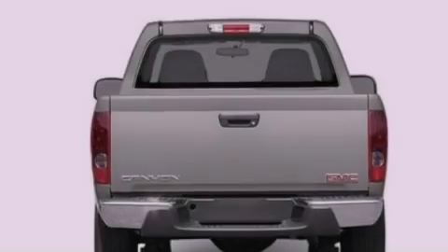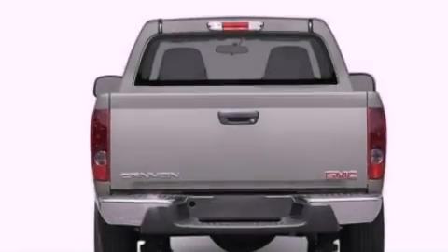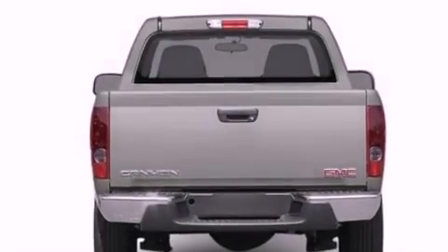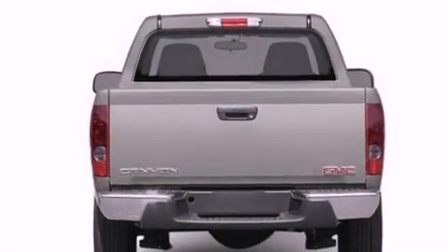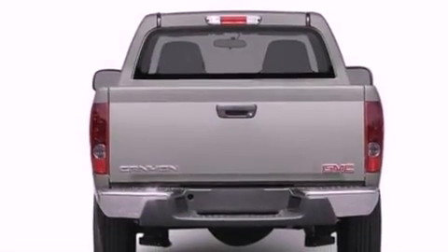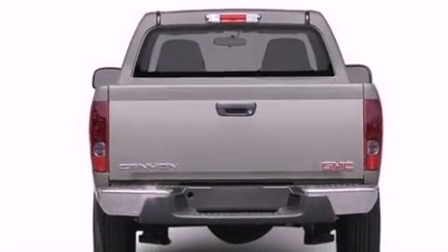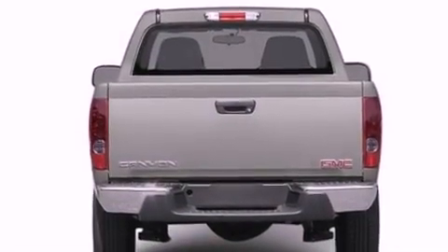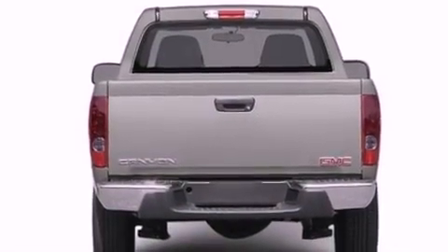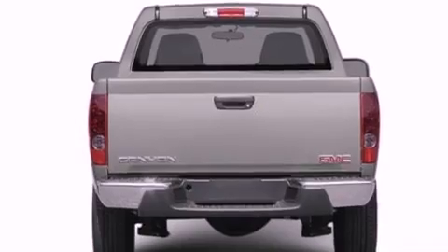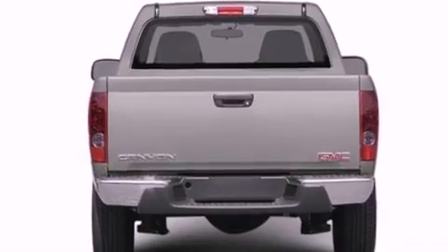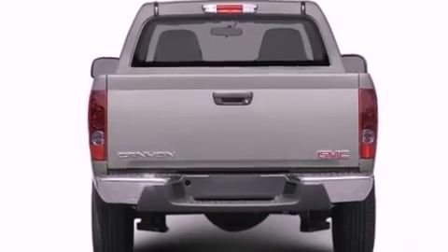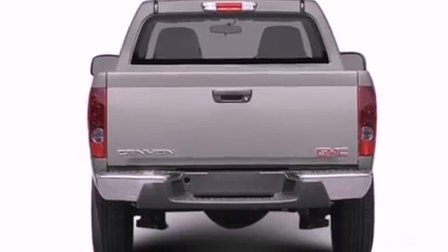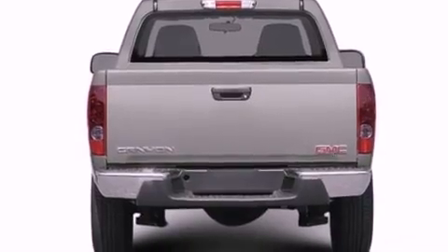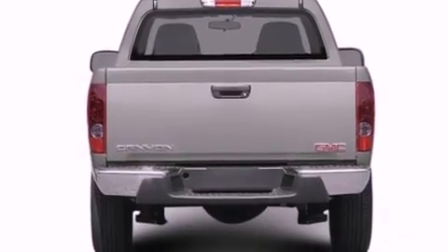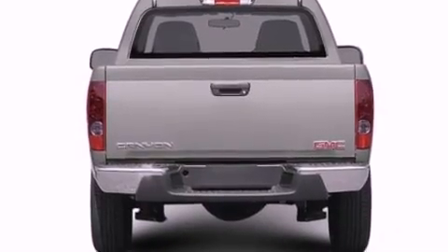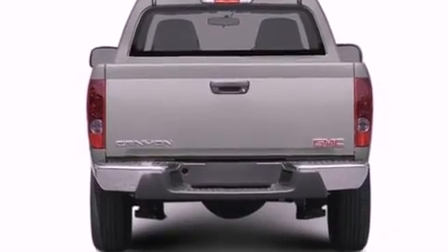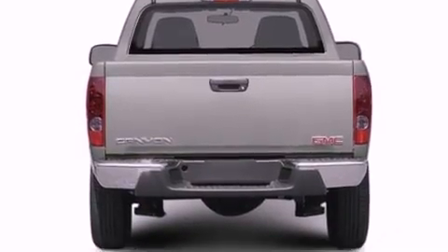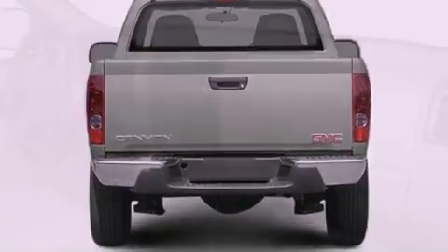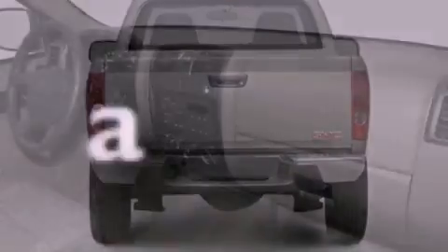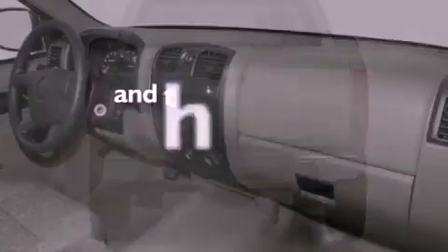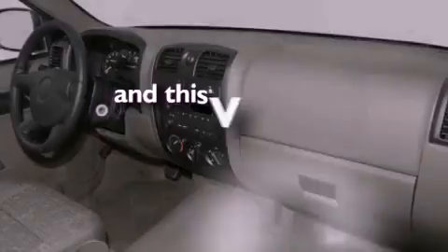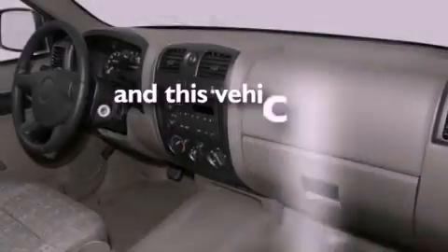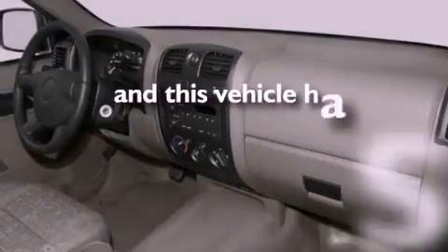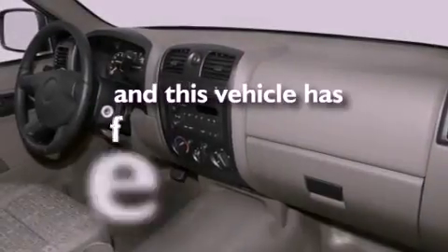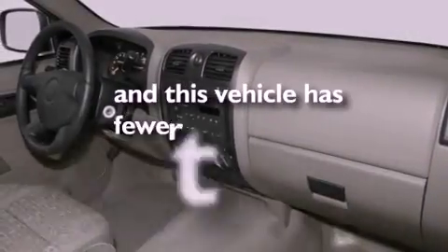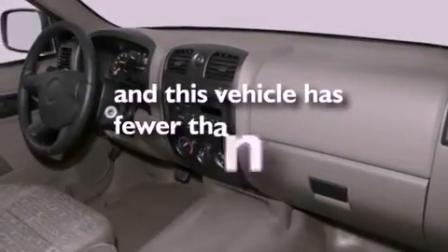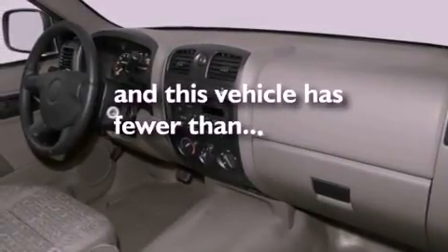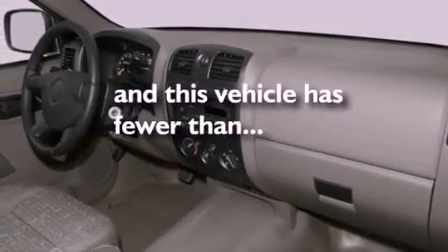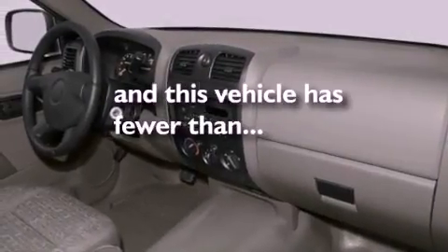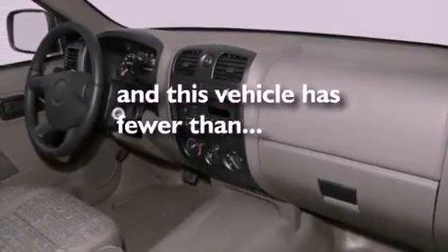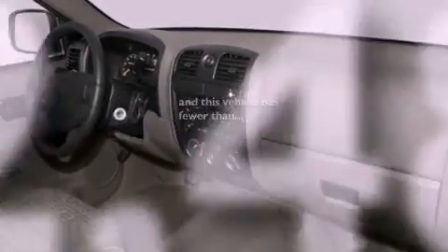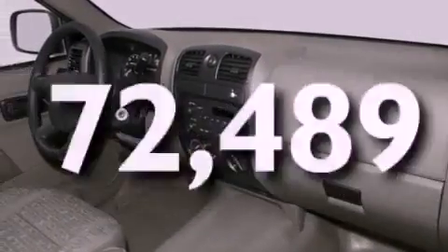An engine immobilizer theft deterrent system, dusk-sensing headlights, a chrome grille, and this vehicle has less than 73,000 miles.